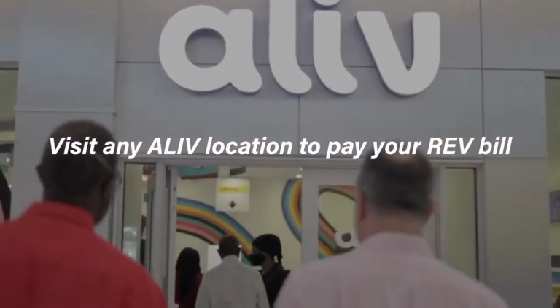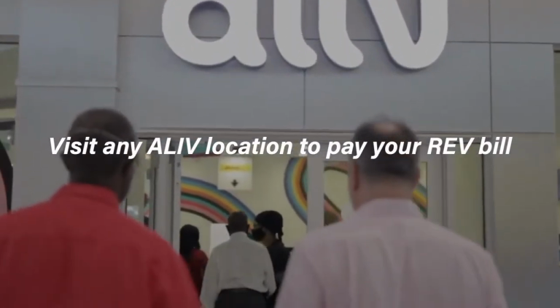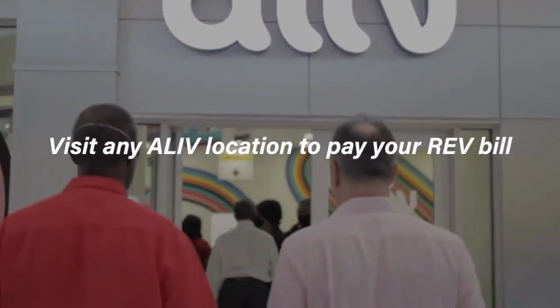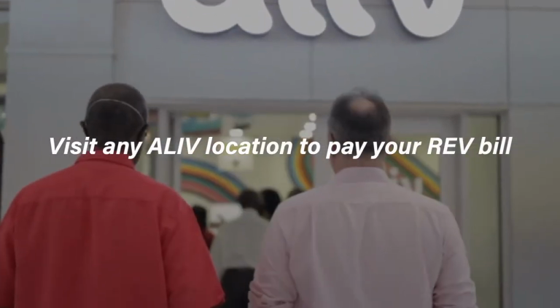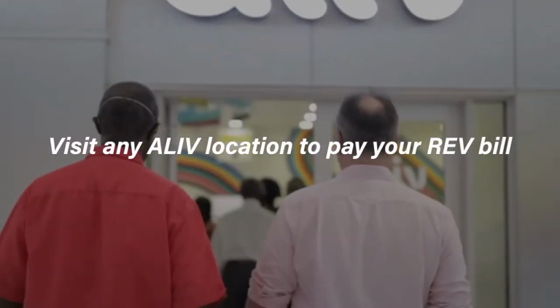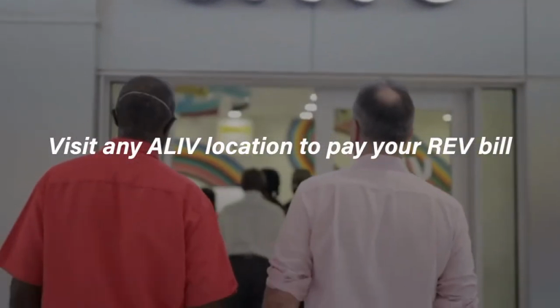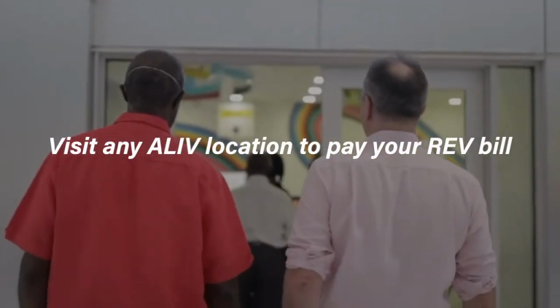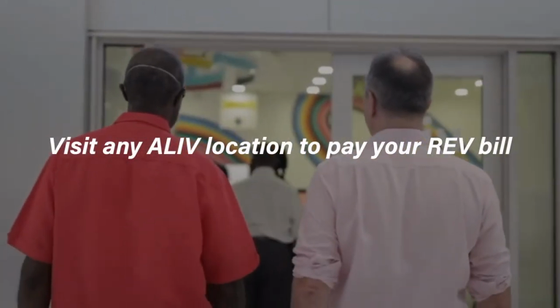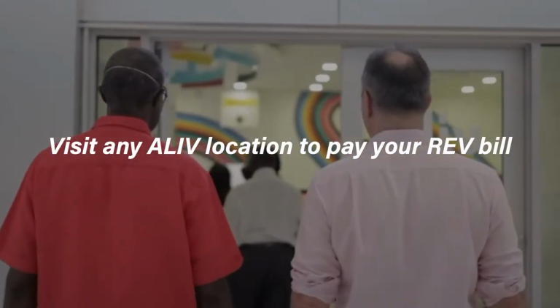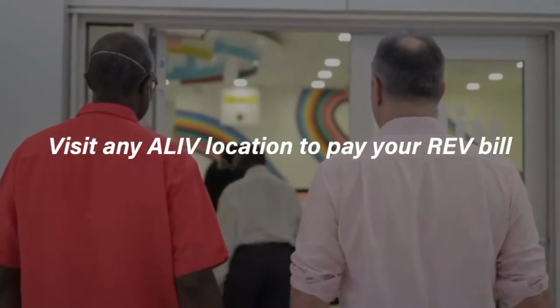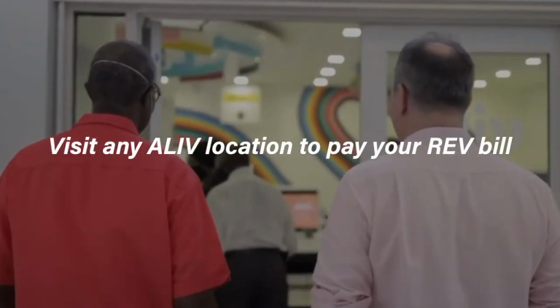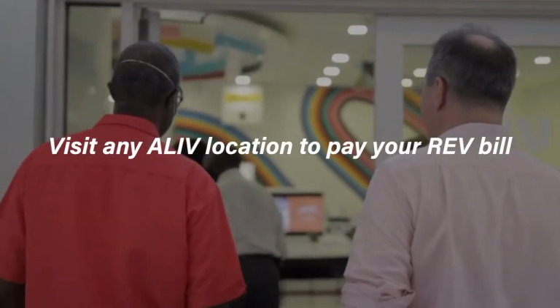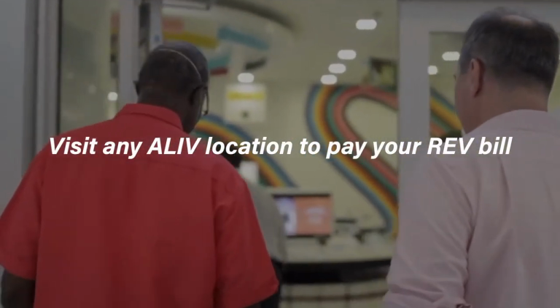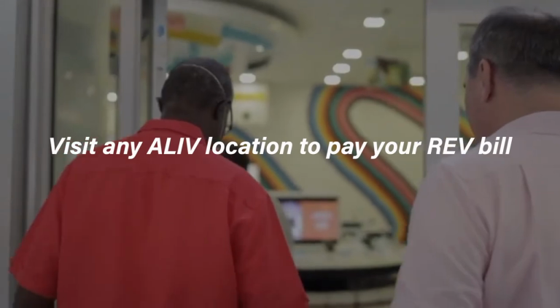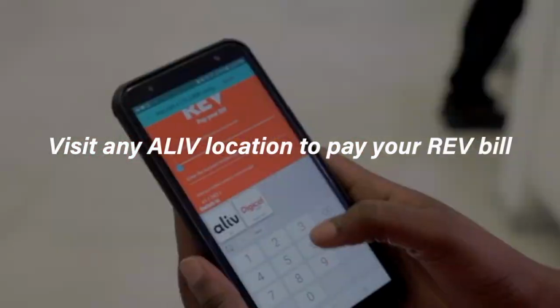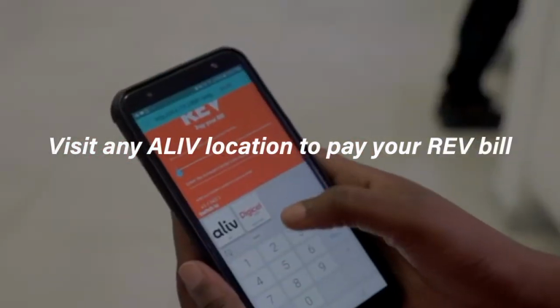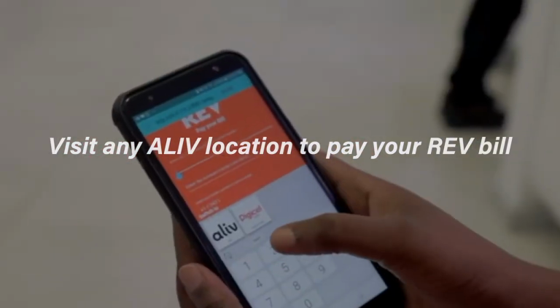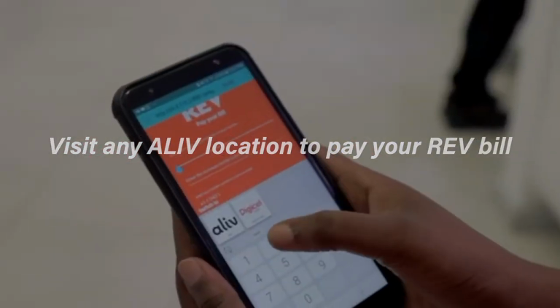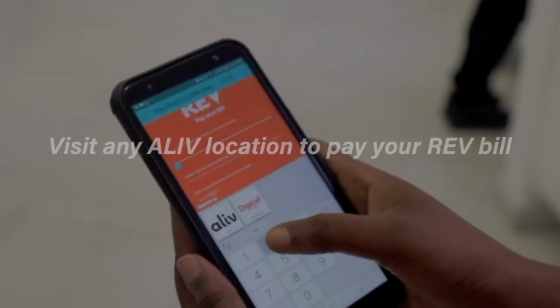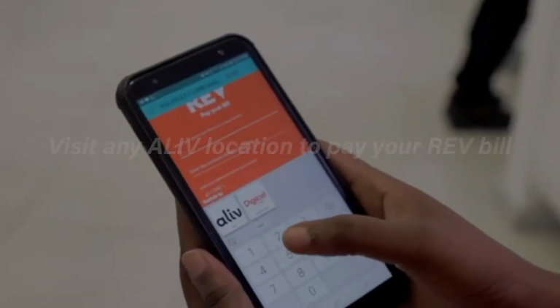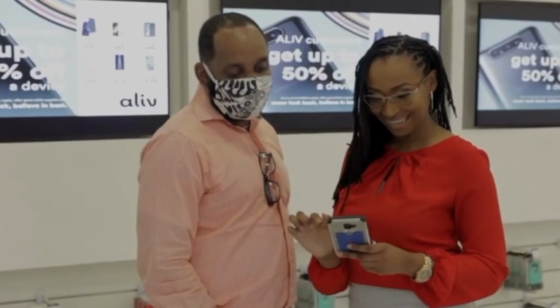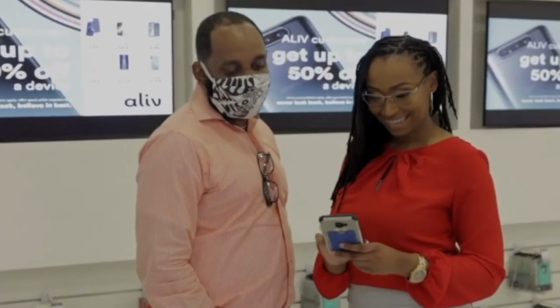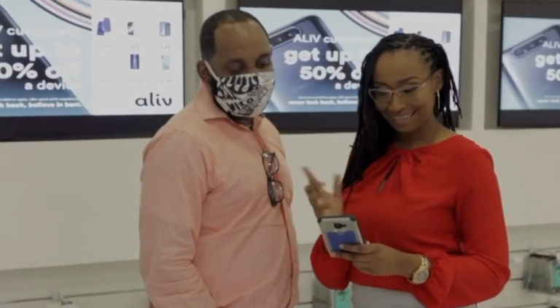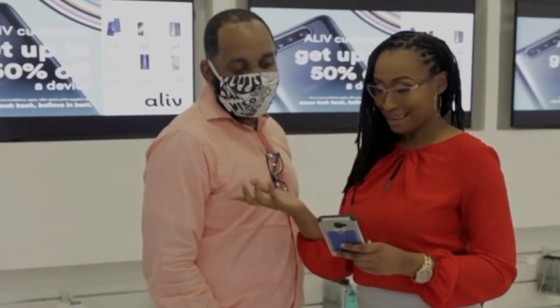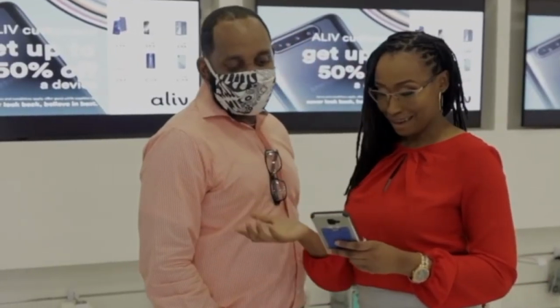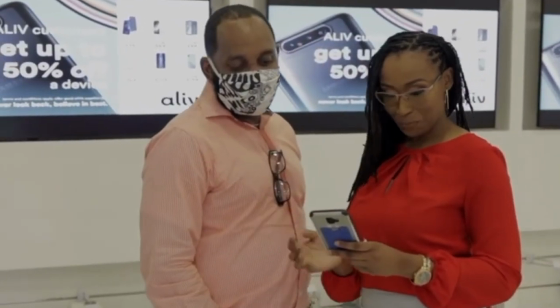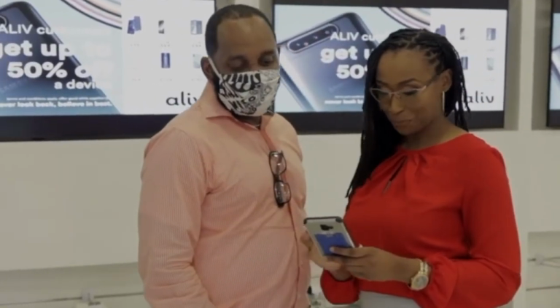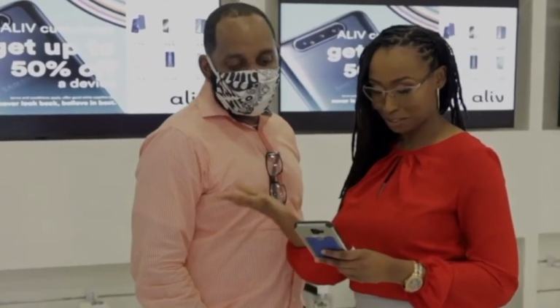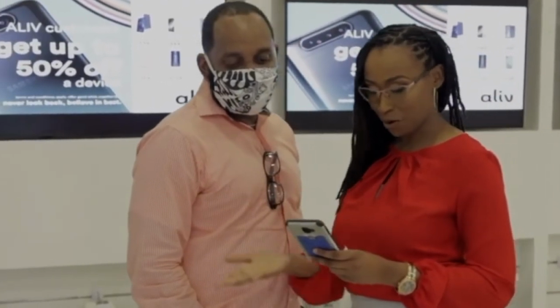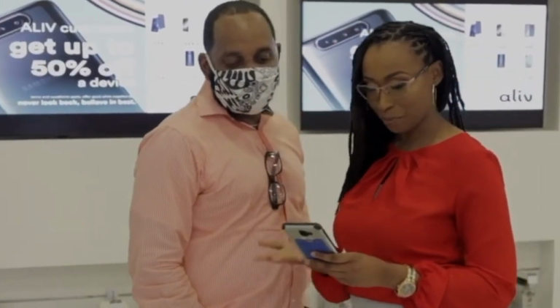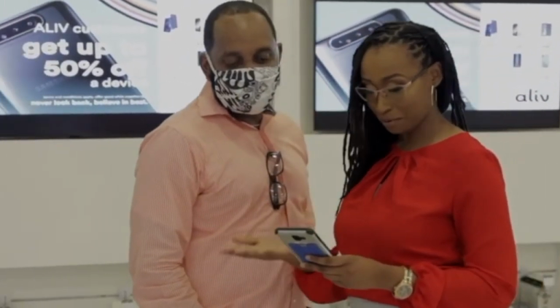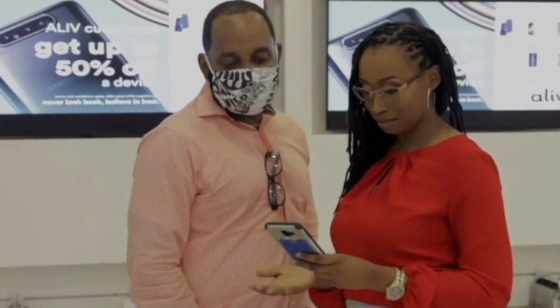Number two, visit any Alive location. Our agents are standing by and ready to assist you. Have your account information ready.